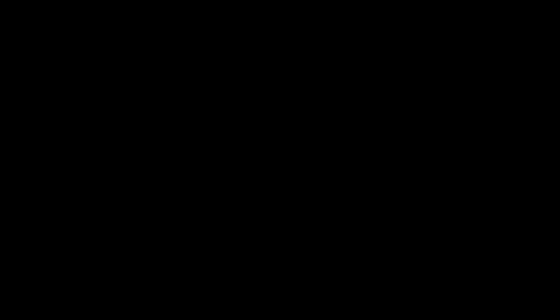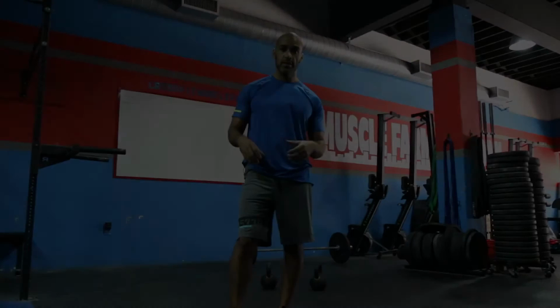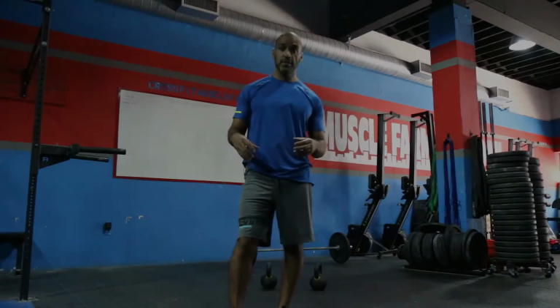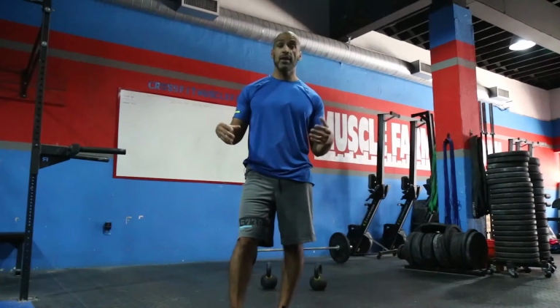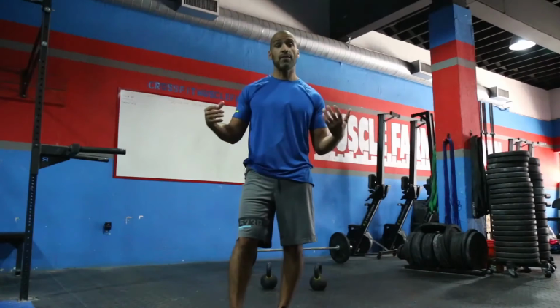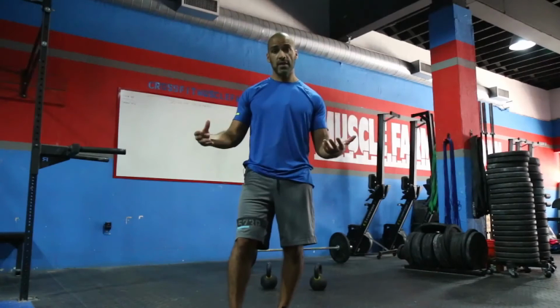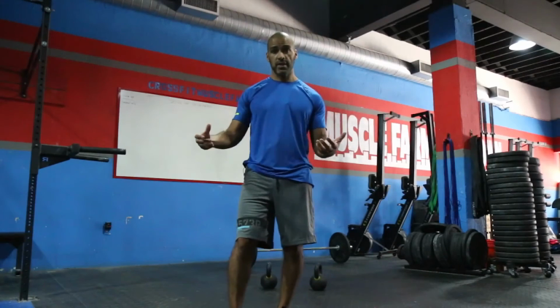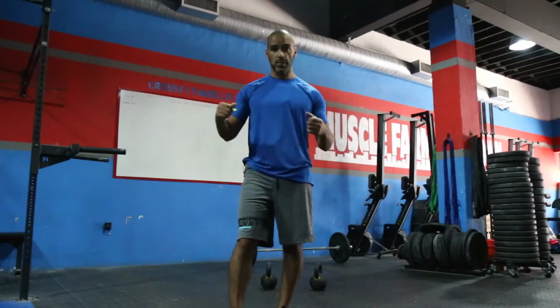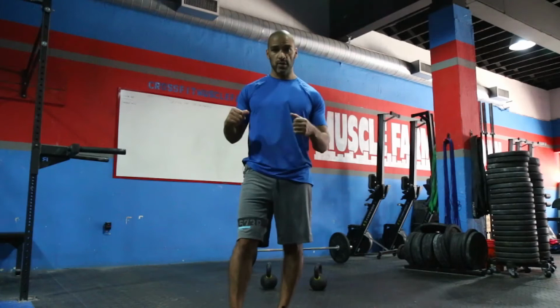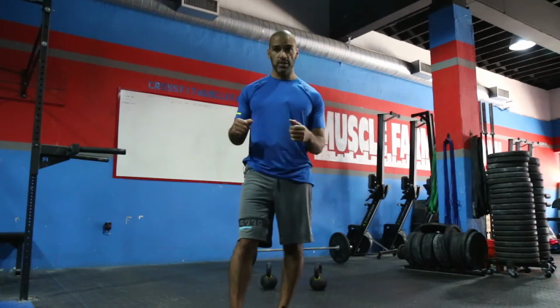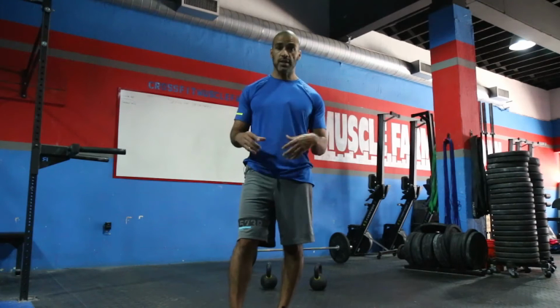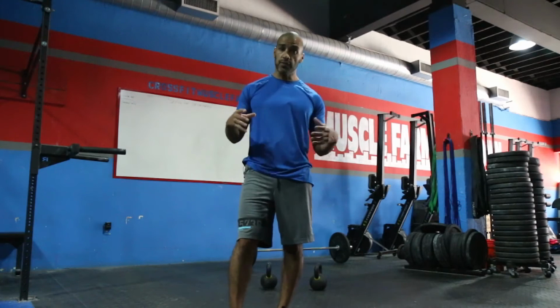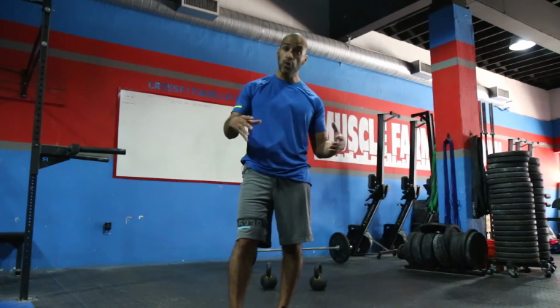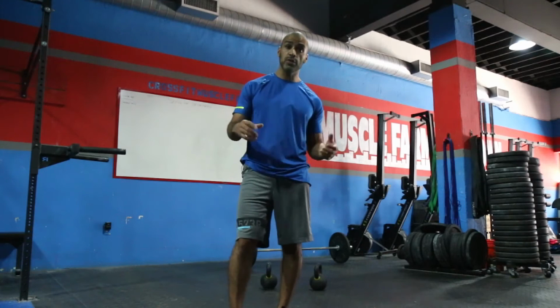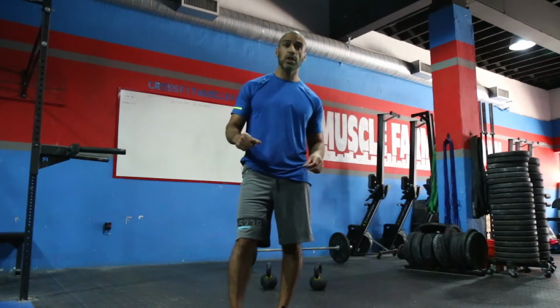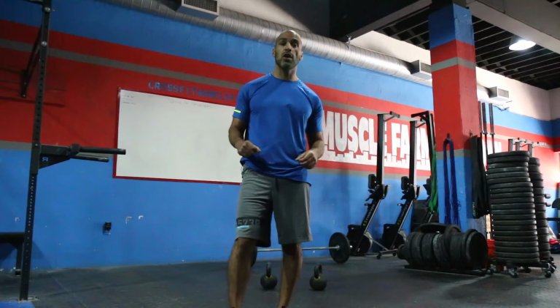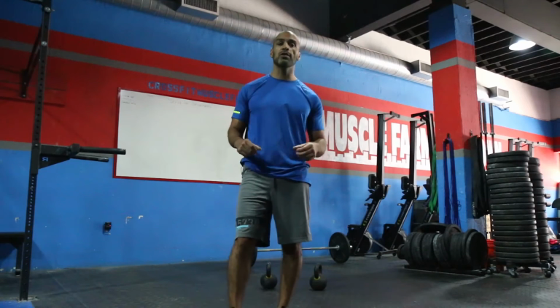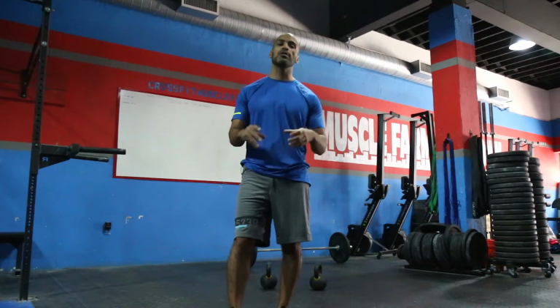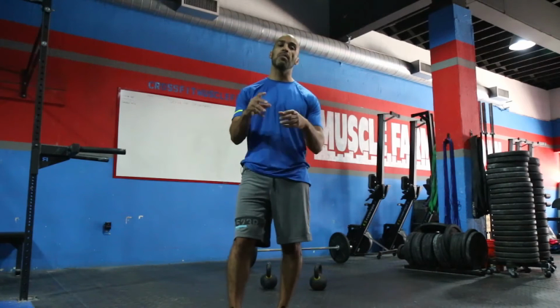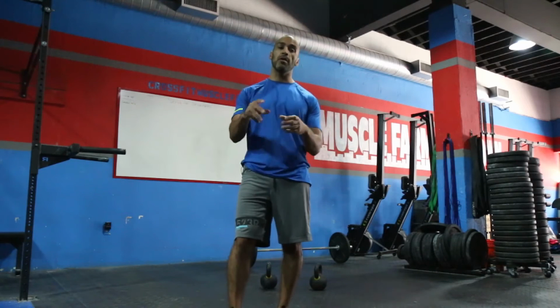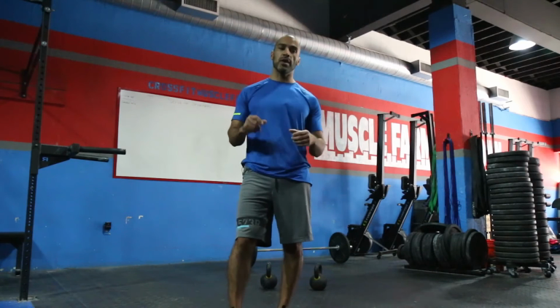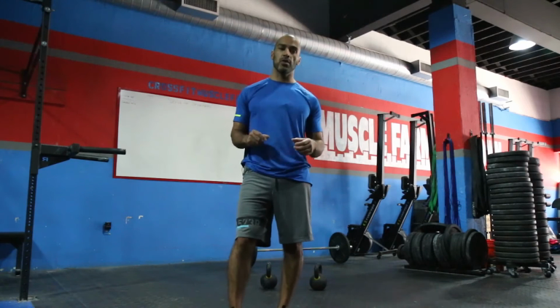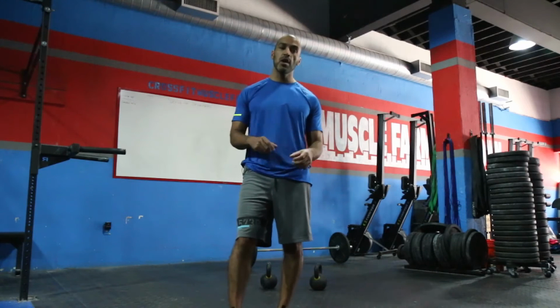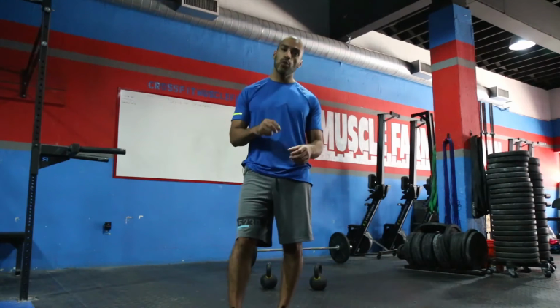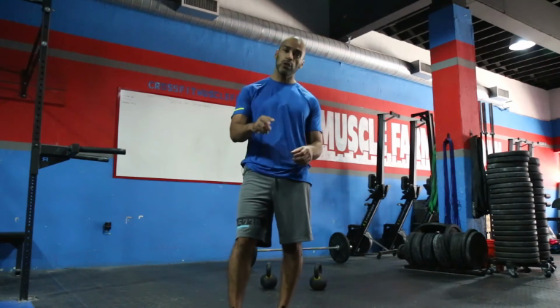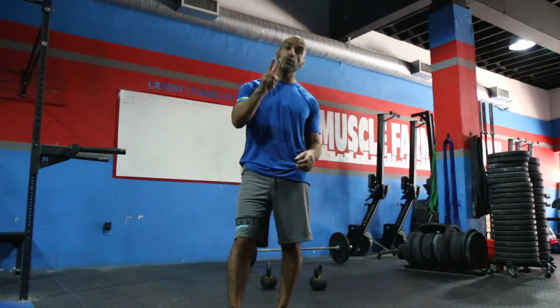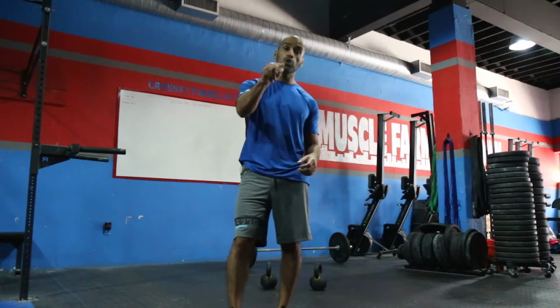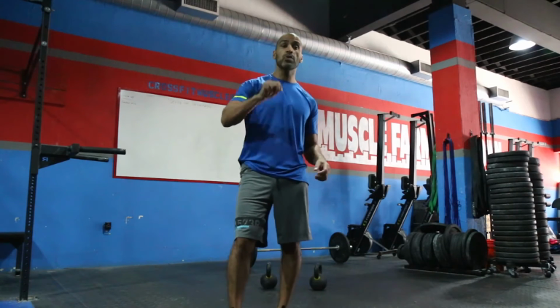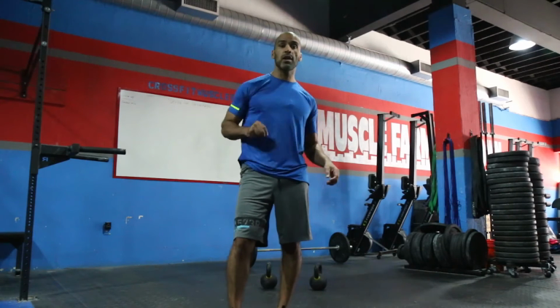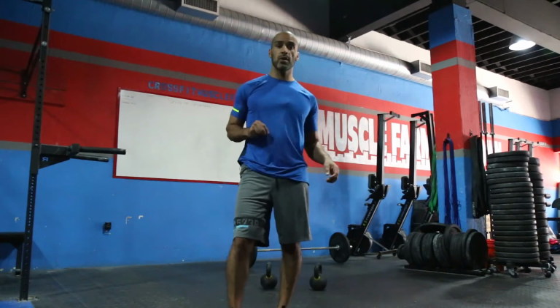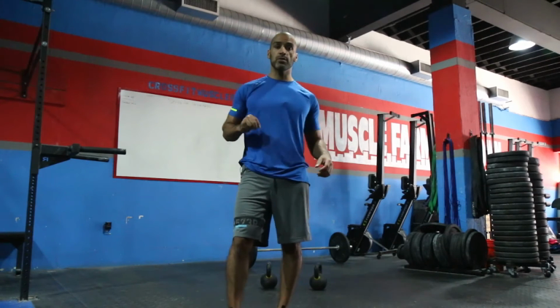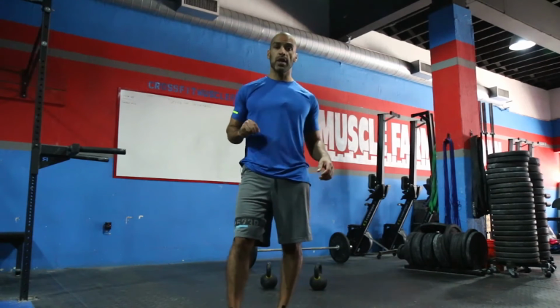This is advanced kettlebells. This flow is what I call the Spartan Maker. We're going to use two kettlebells.